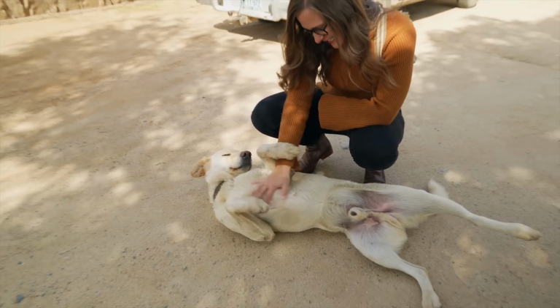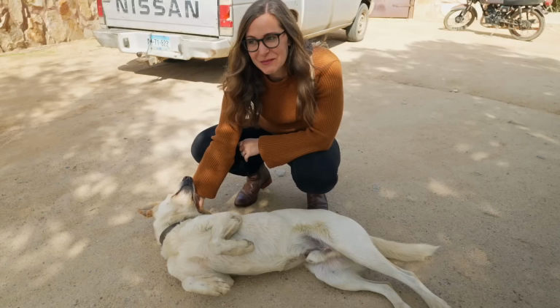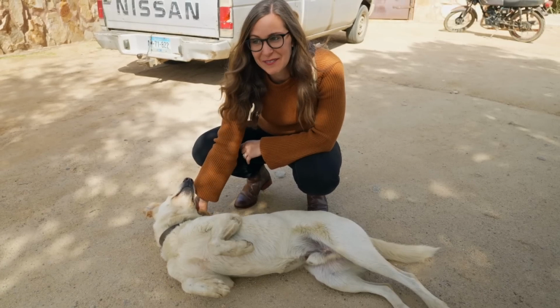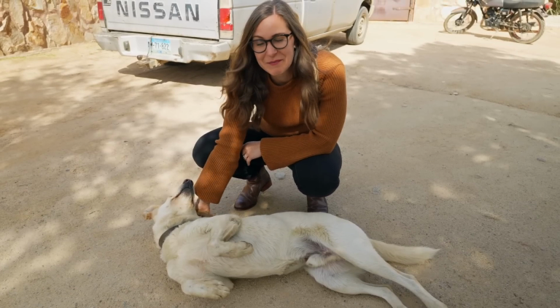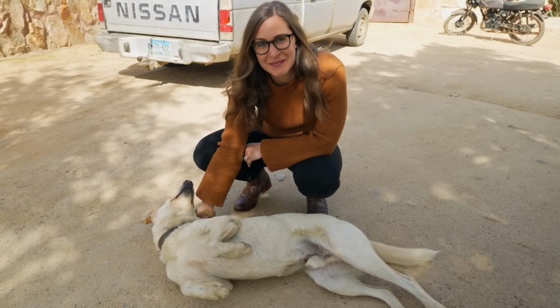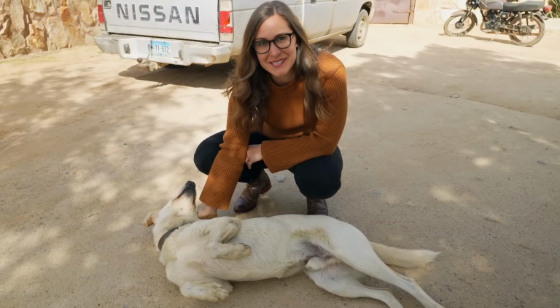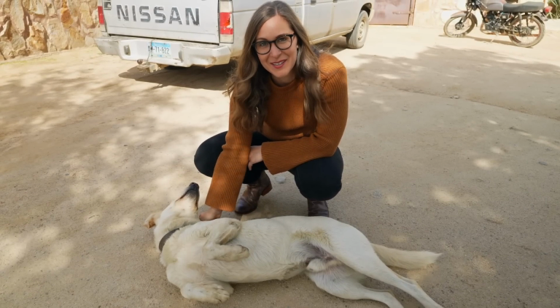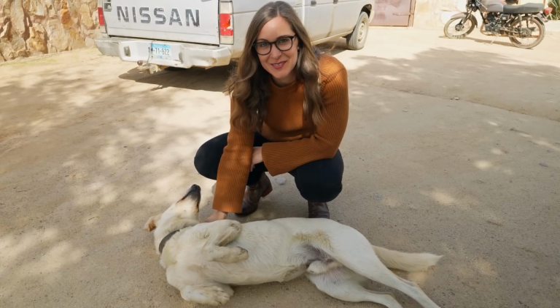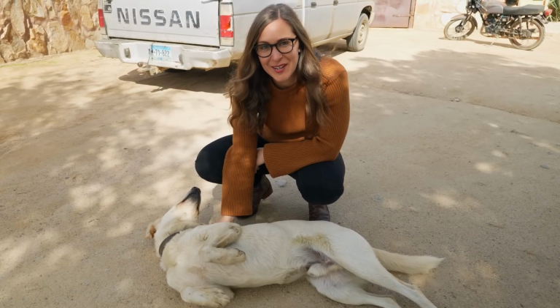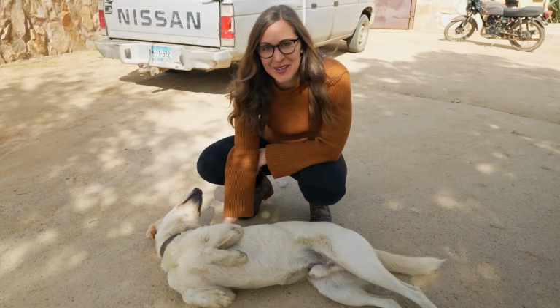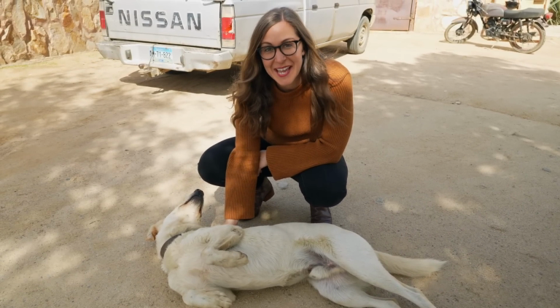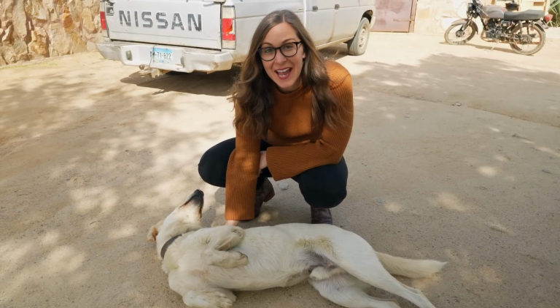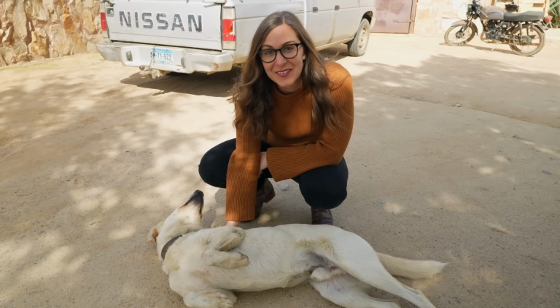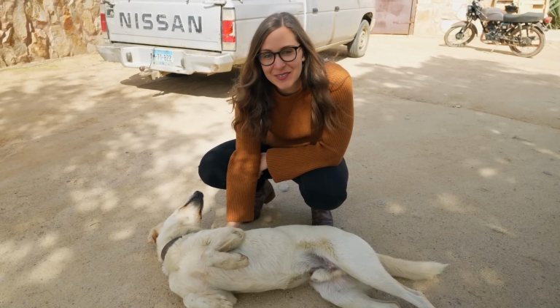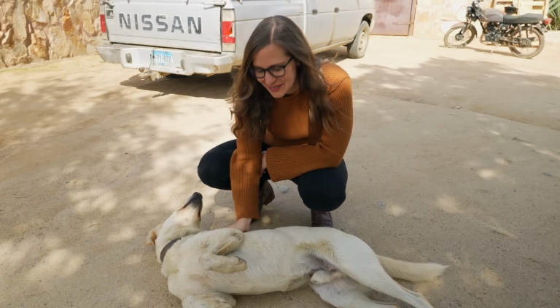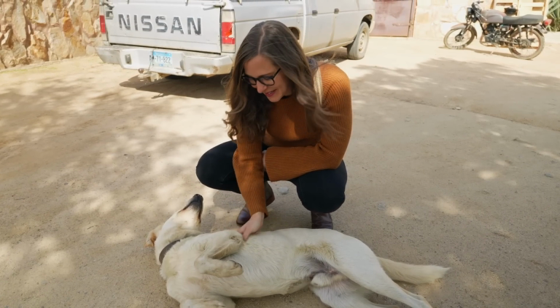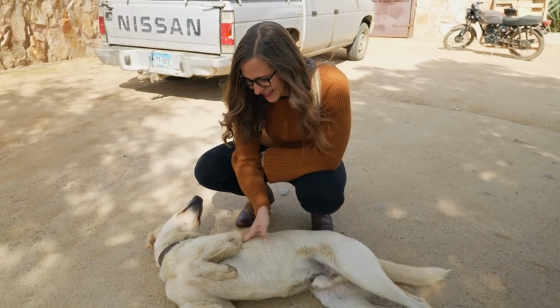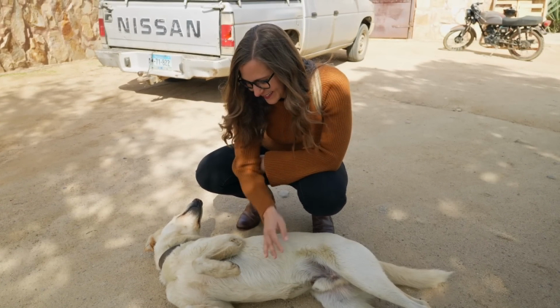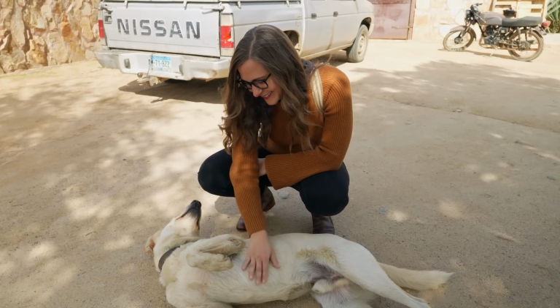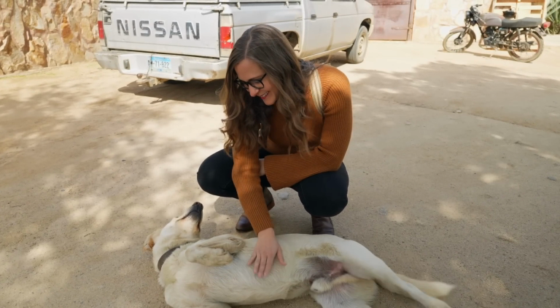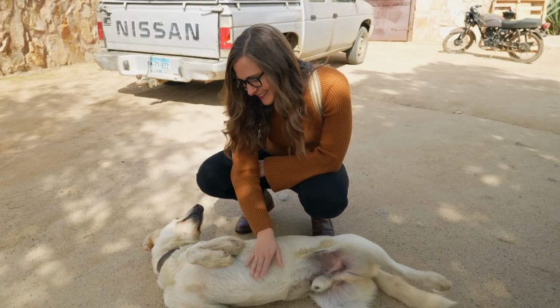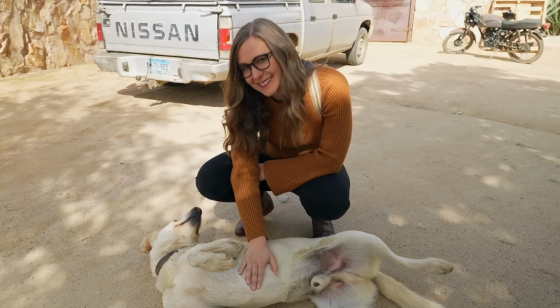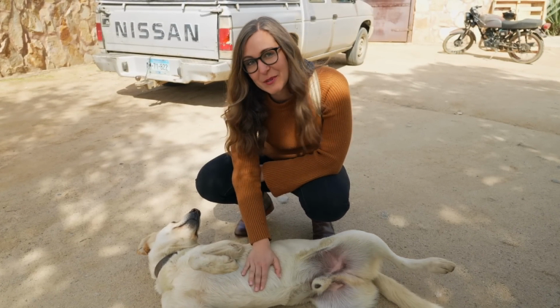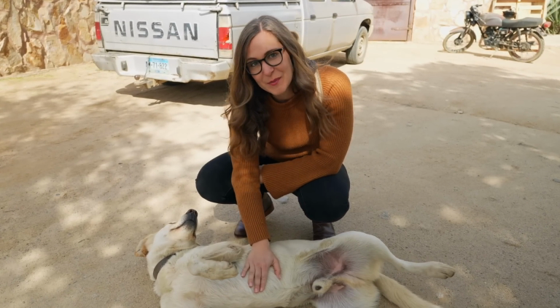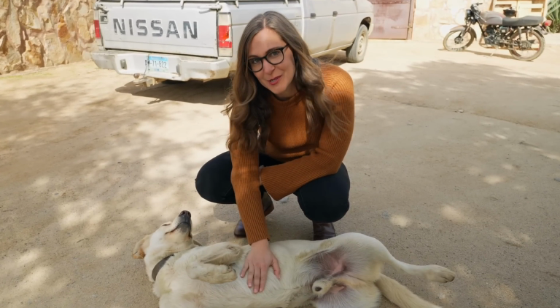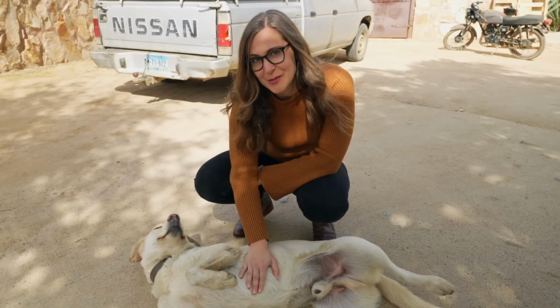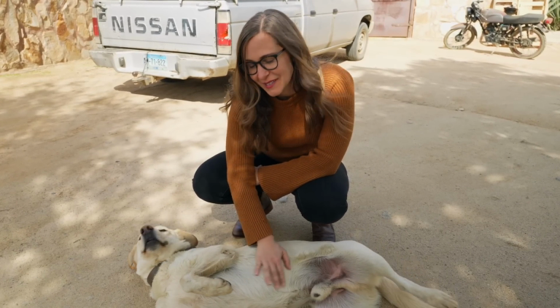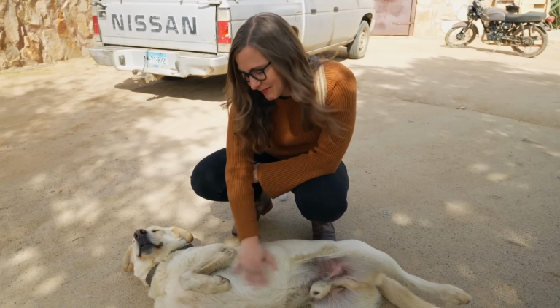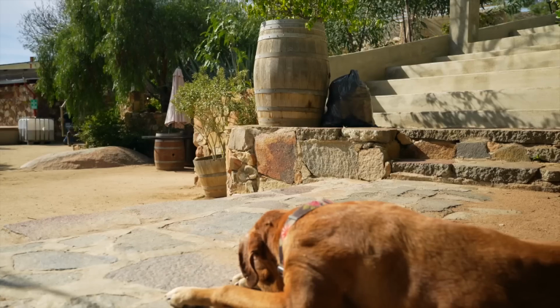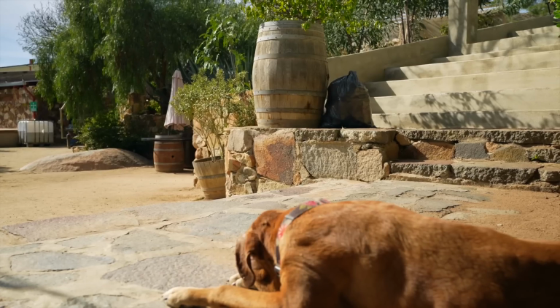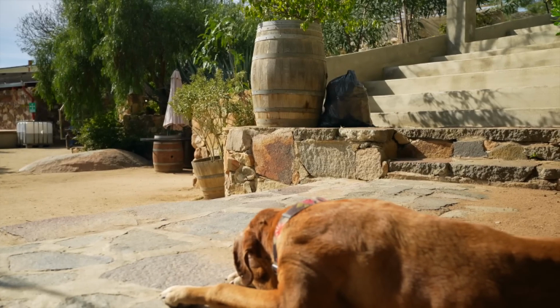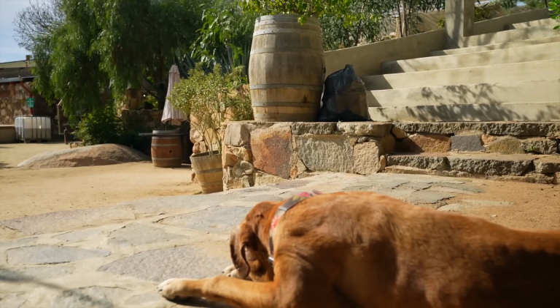We're definitely back in Mexico. There's dogs everywhere — most of them are so sweet. Noisy, but sweet.